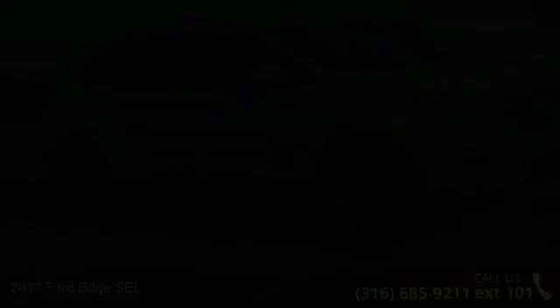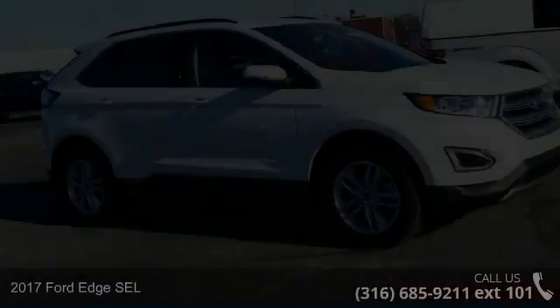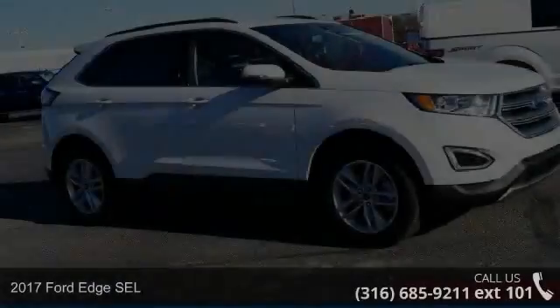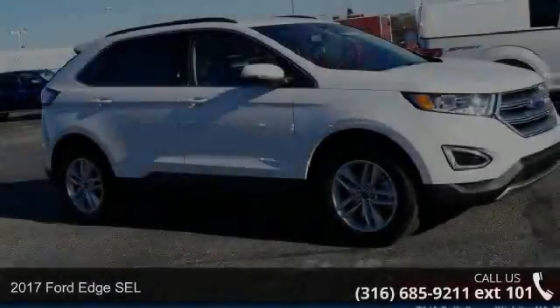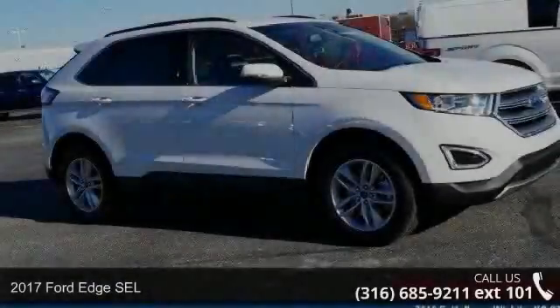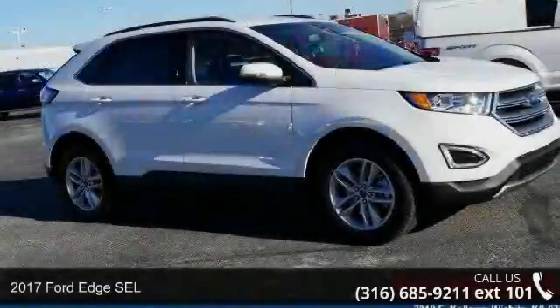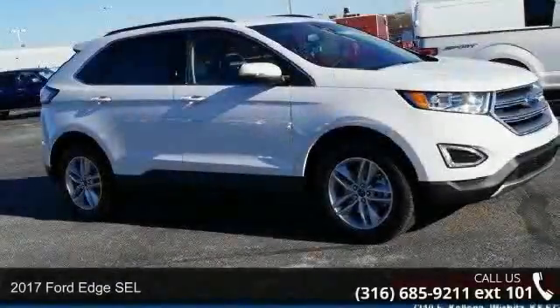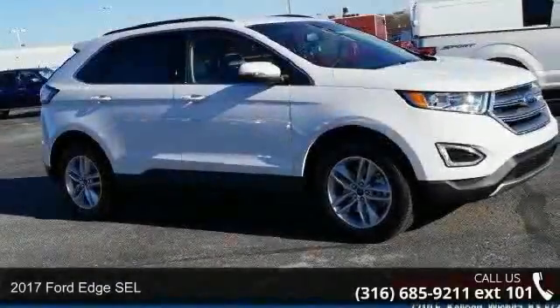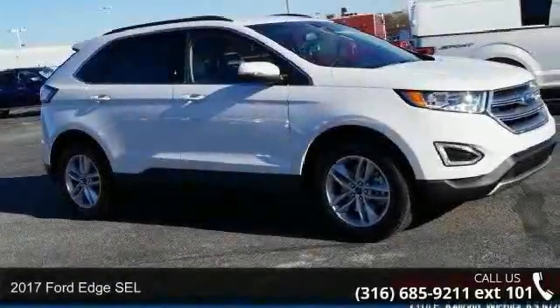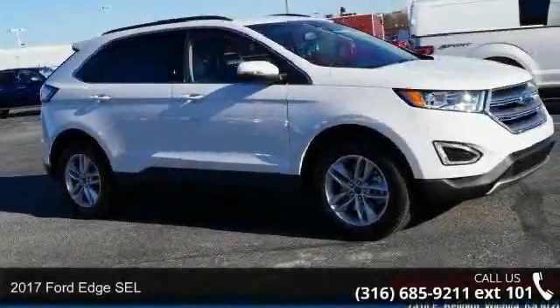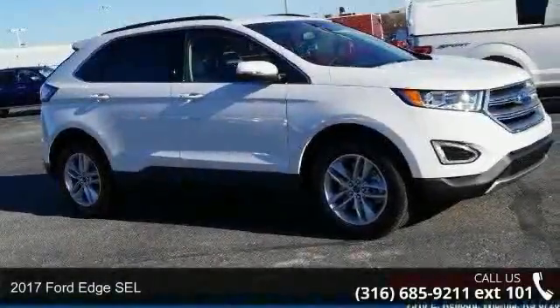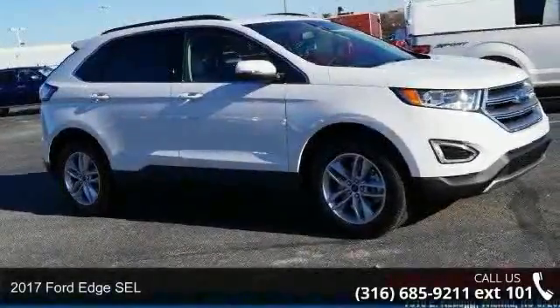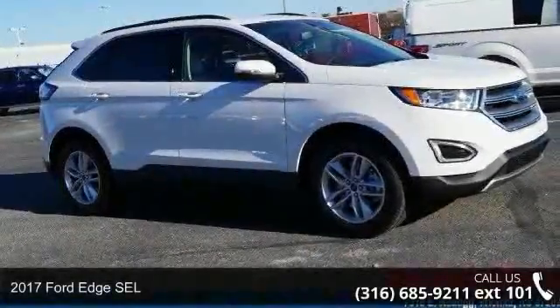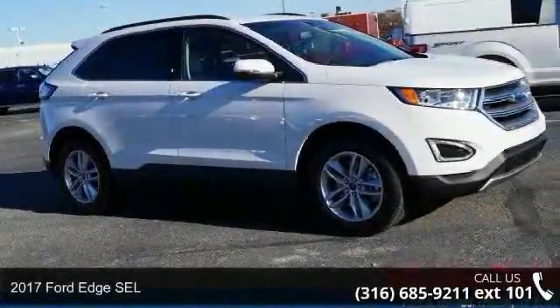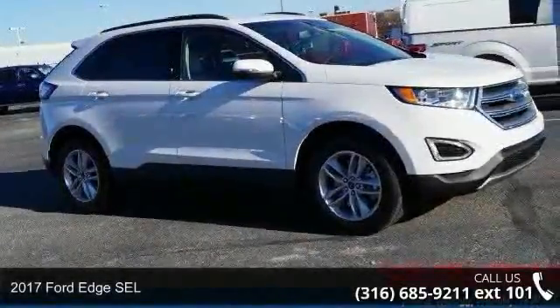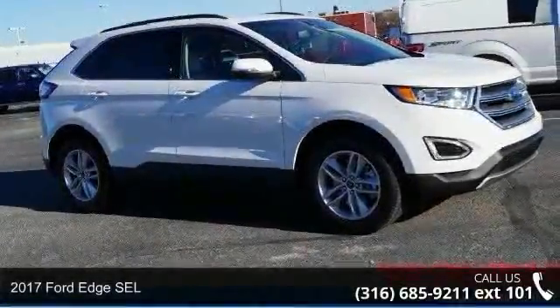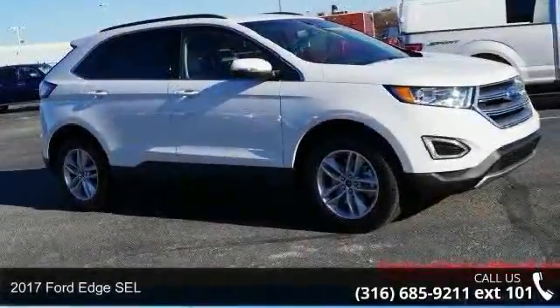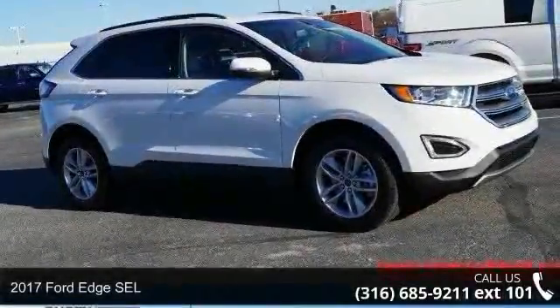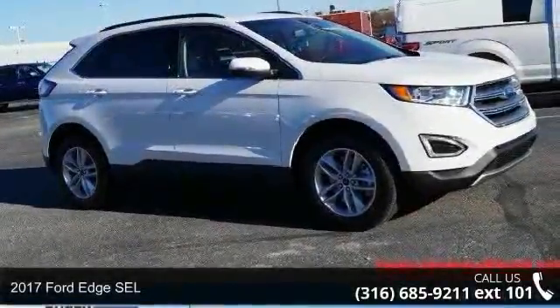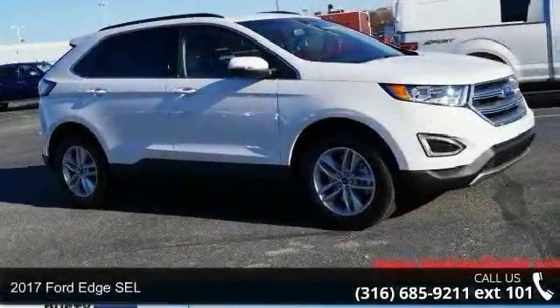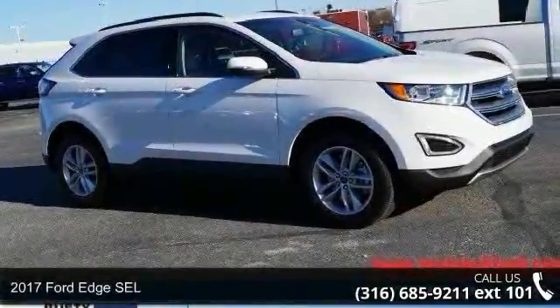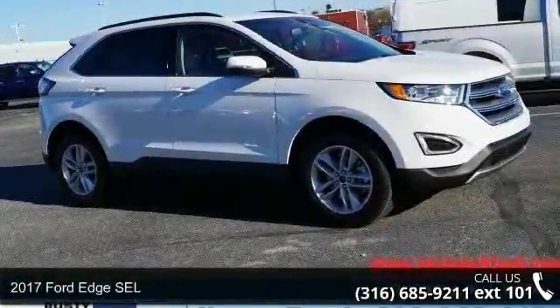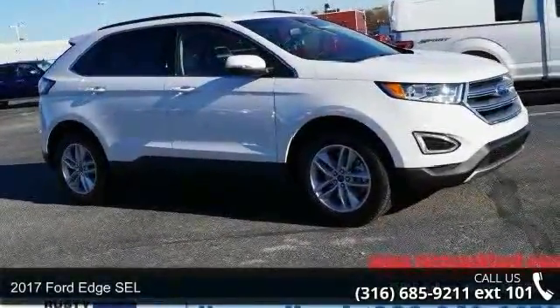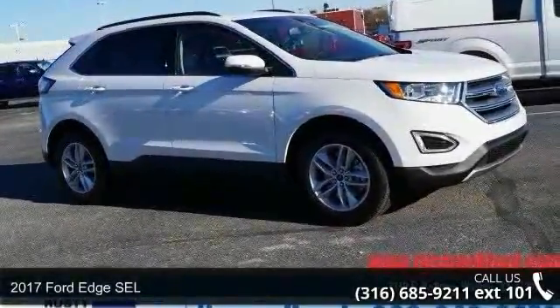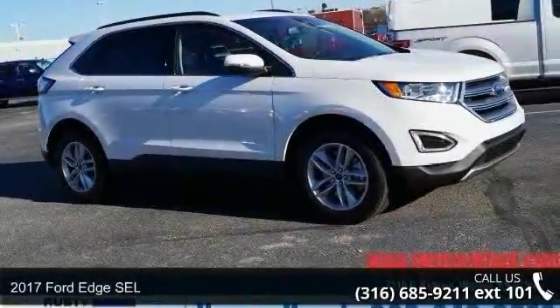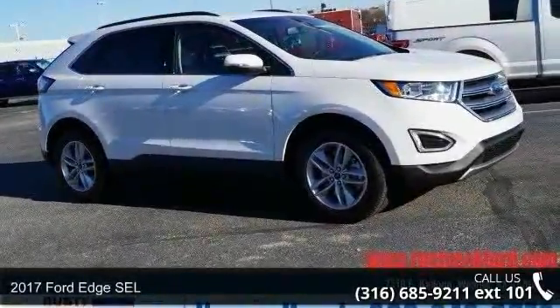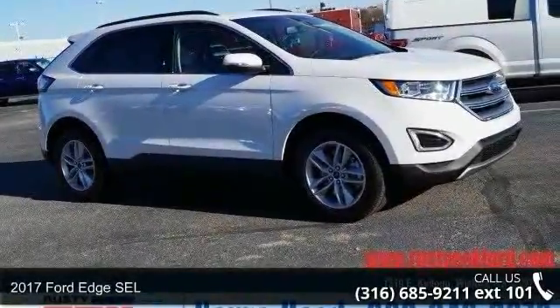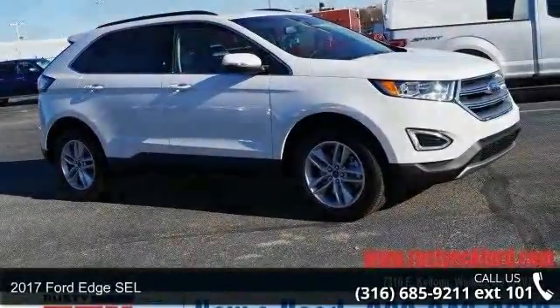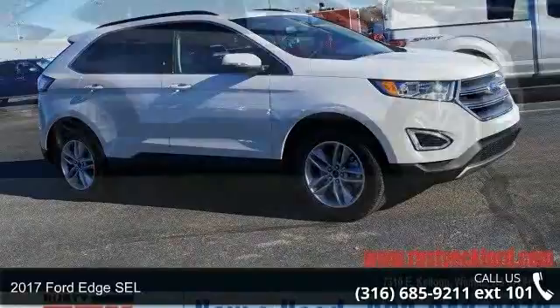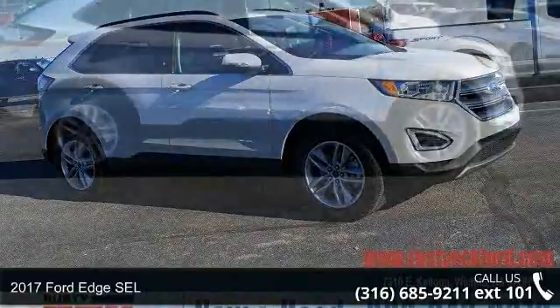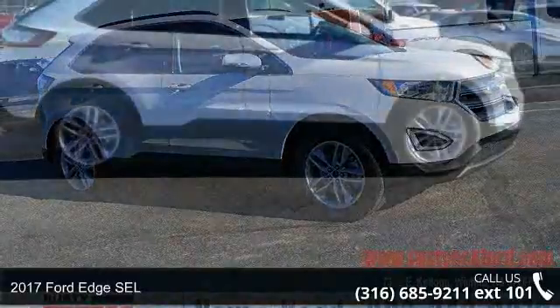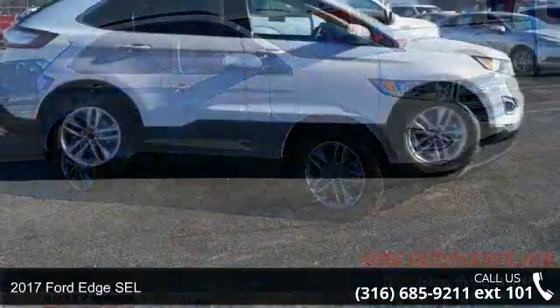Presenting the 2017 Ford Edge SEL. This may be the set of wheels you've been looking for.